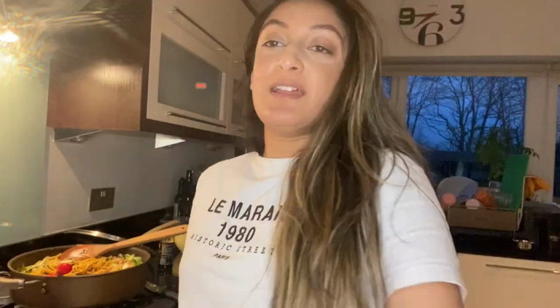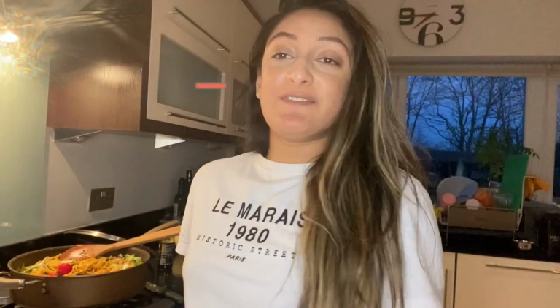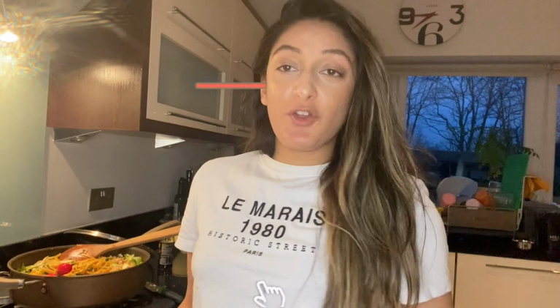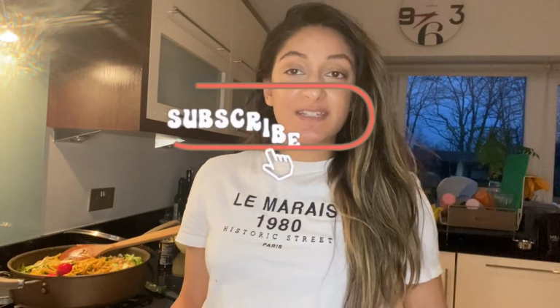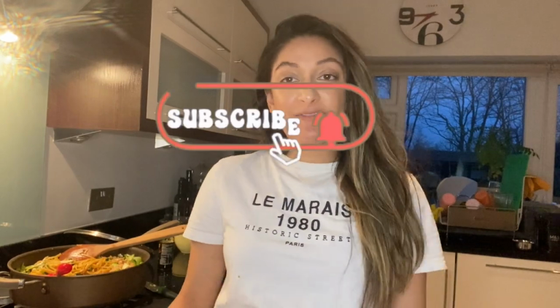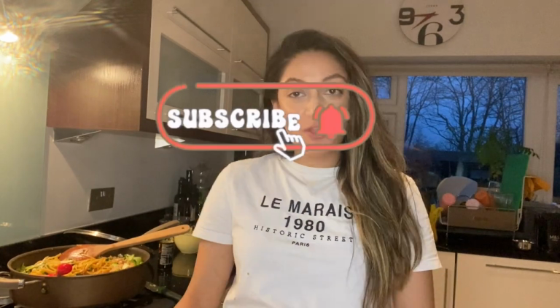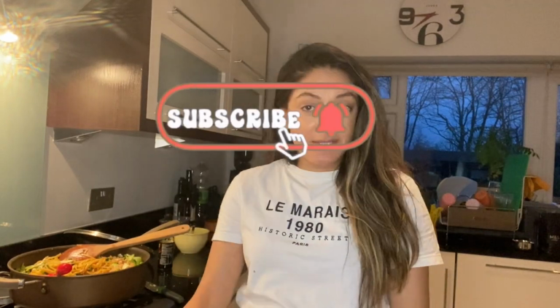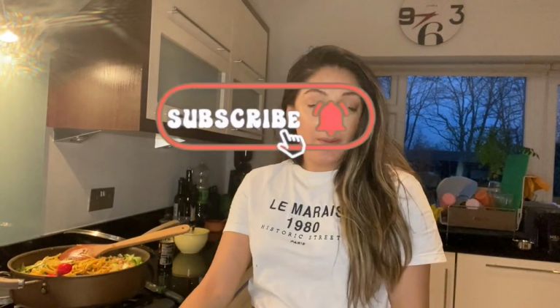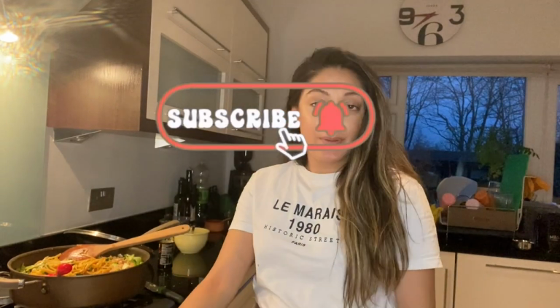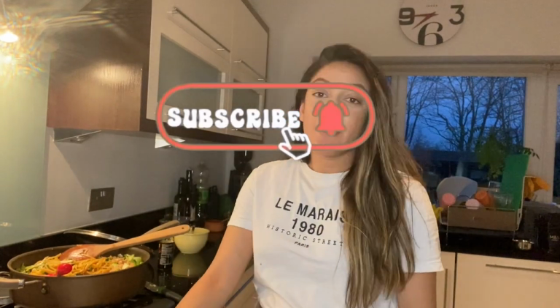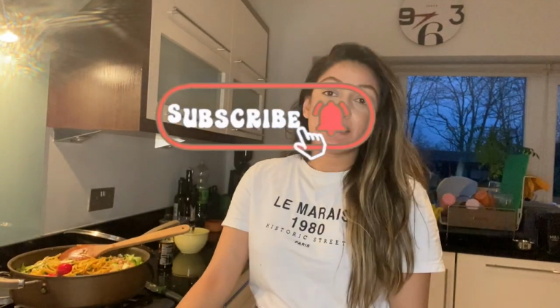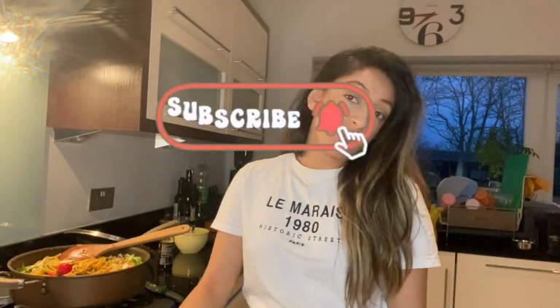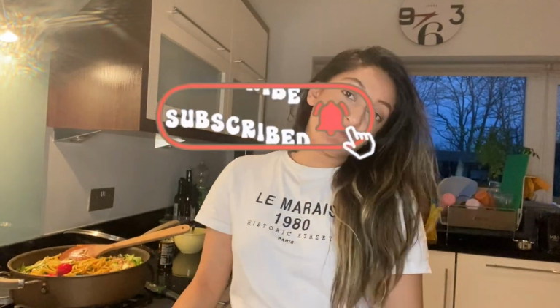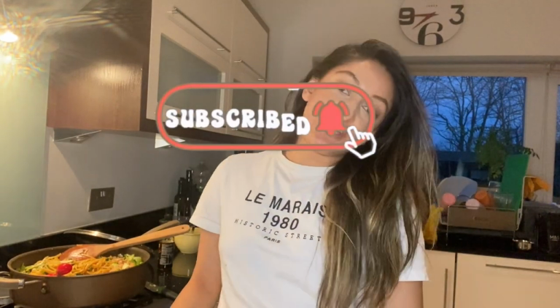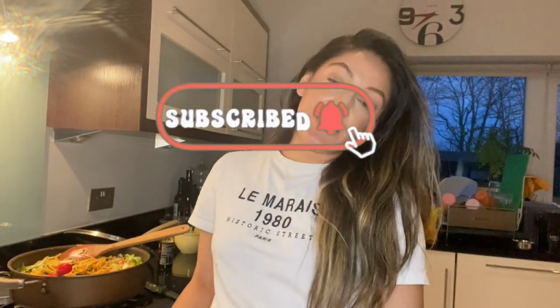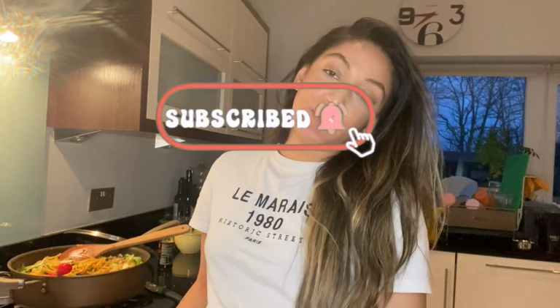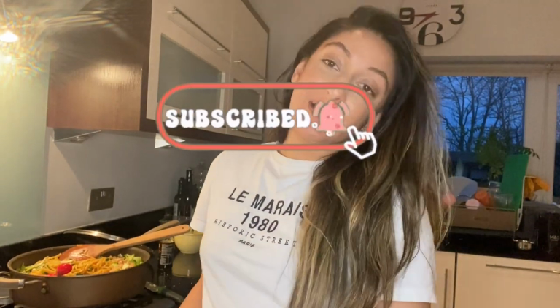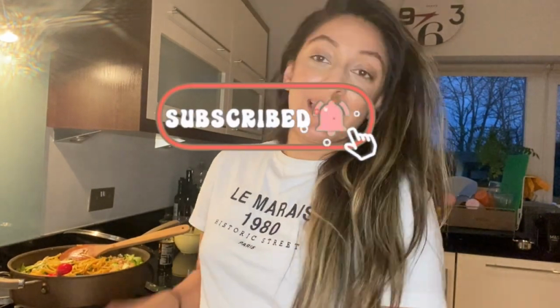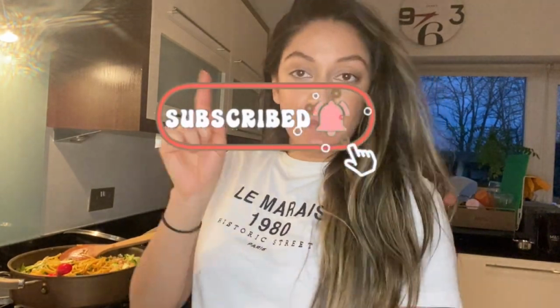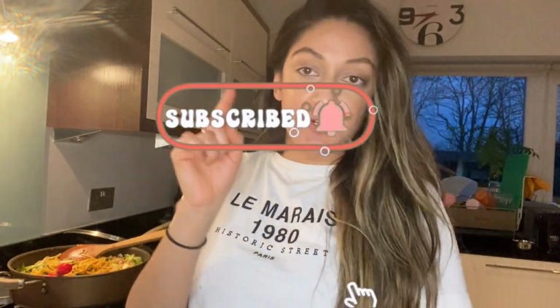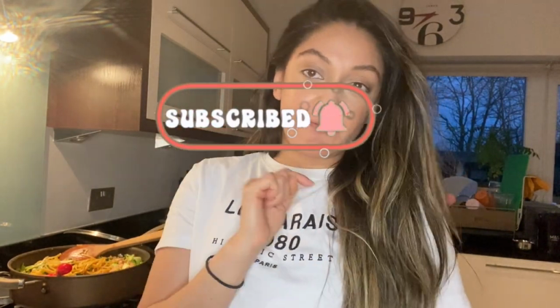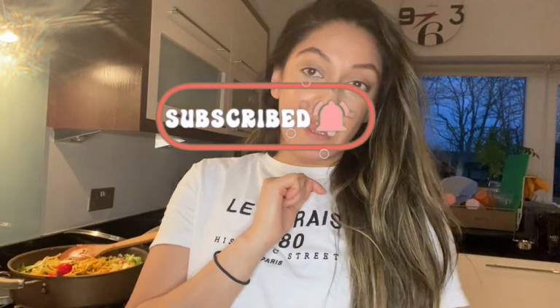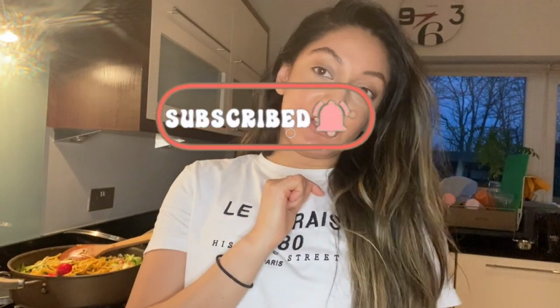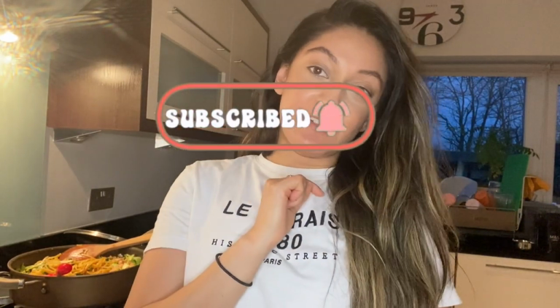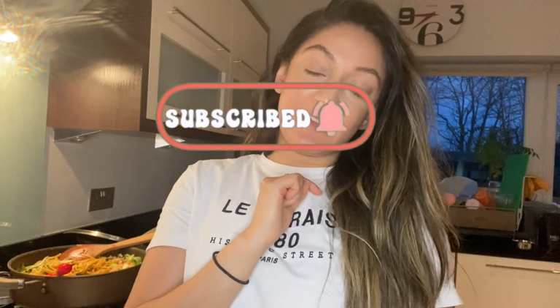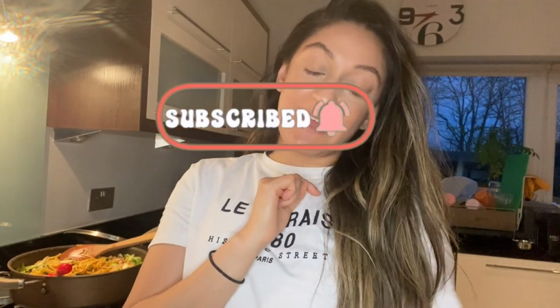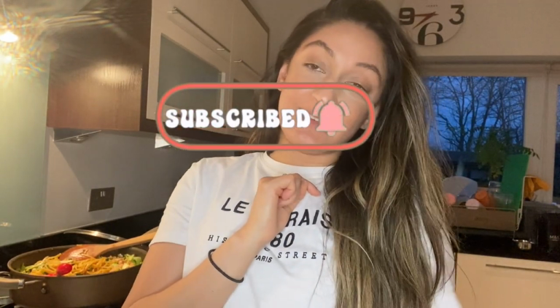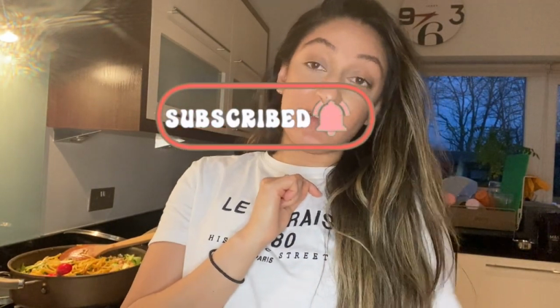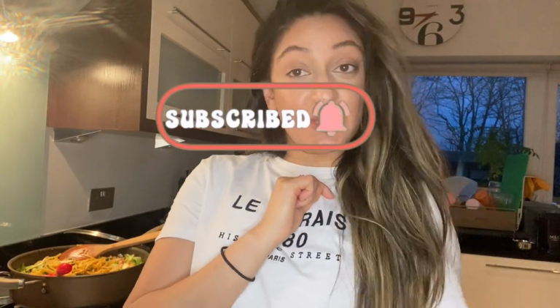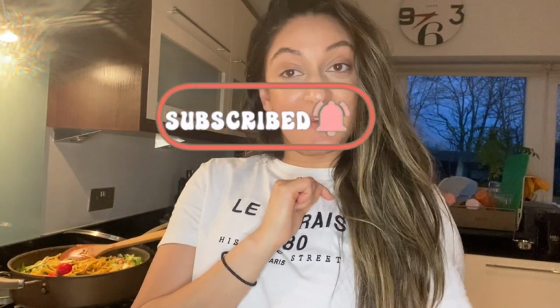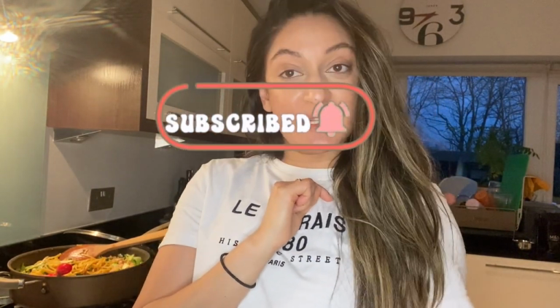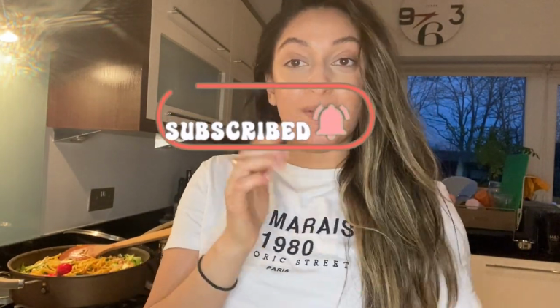If you guys can leave a thumbs up, subscribe to the channel, click the bell notification, and I'll see you in the next one.